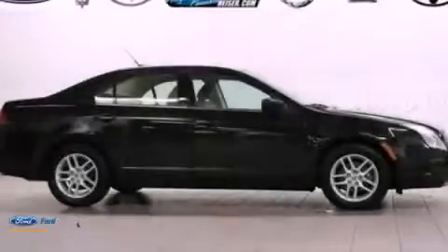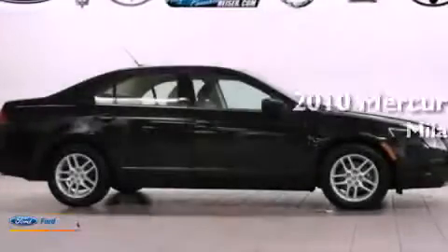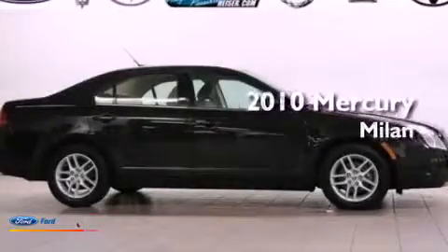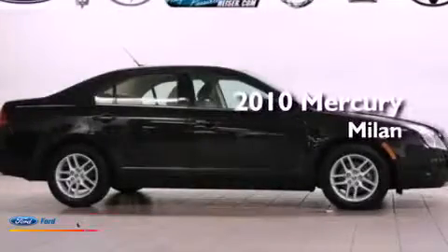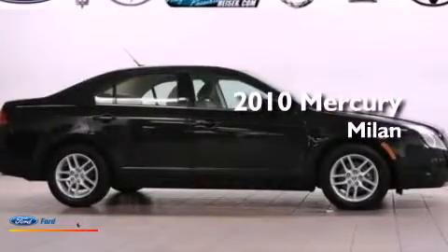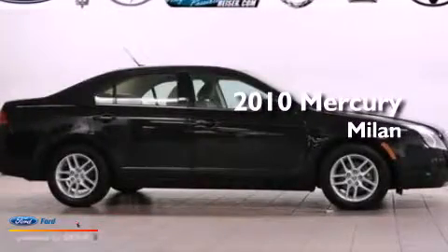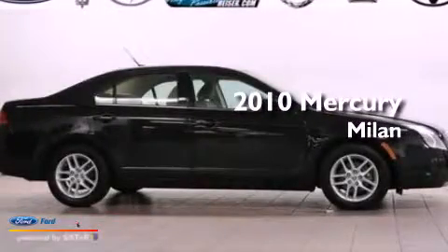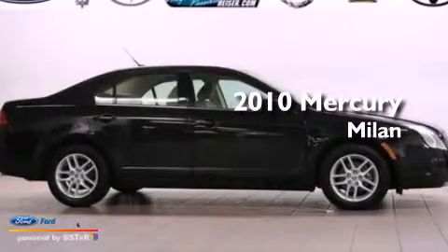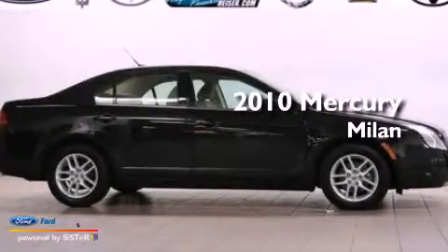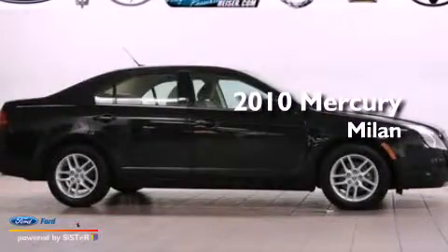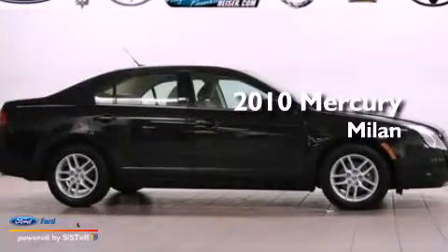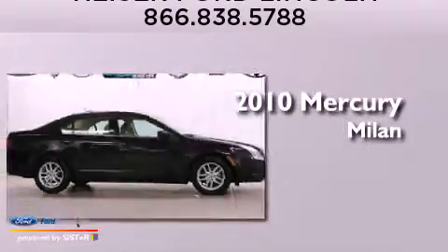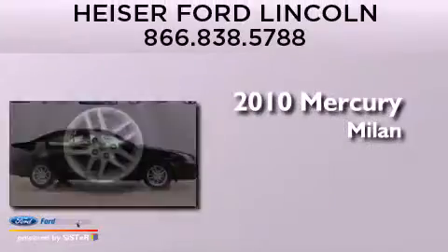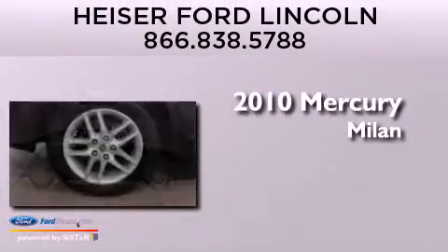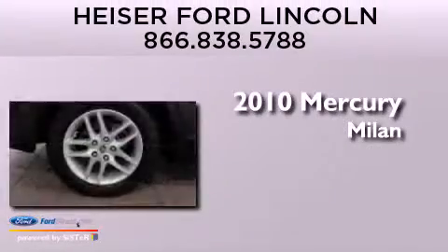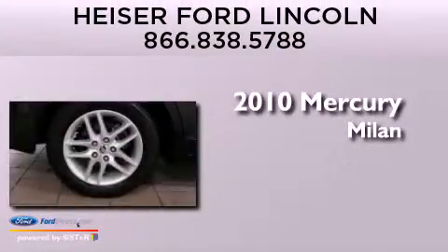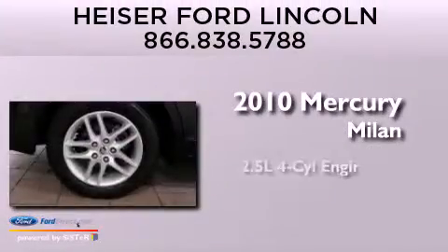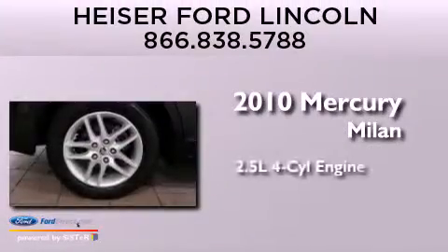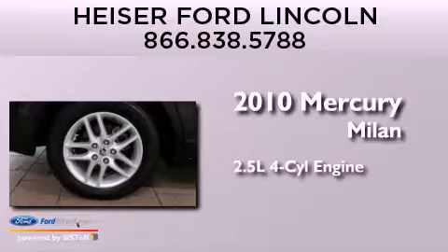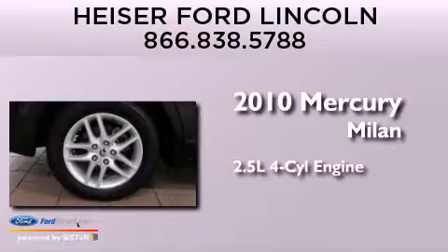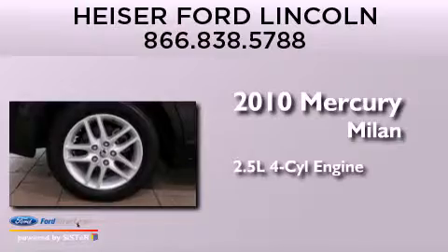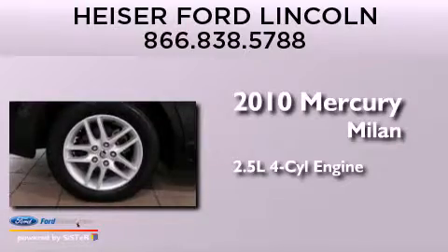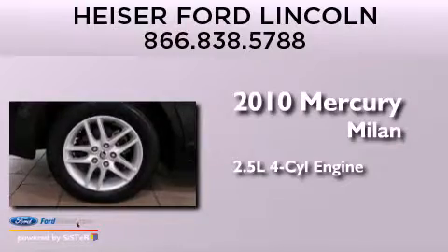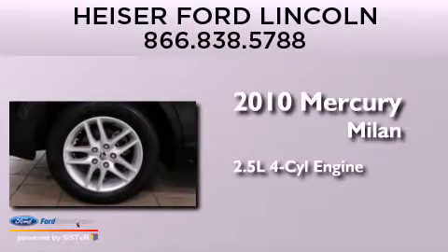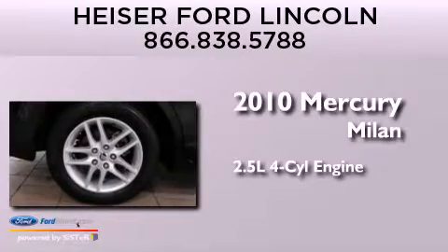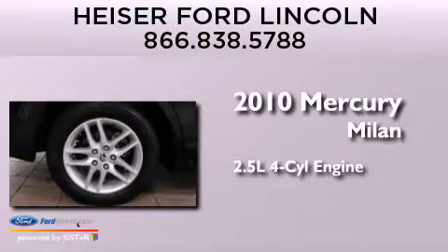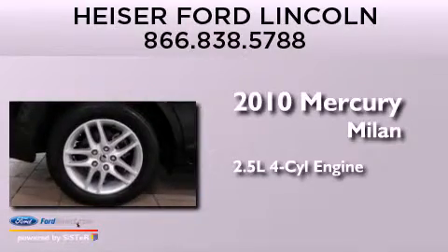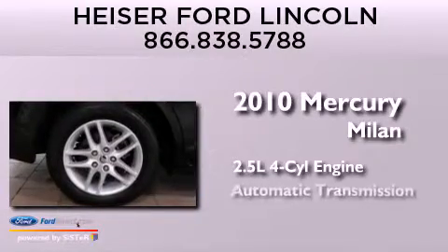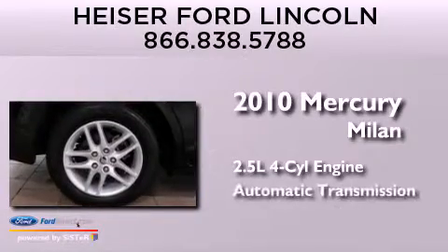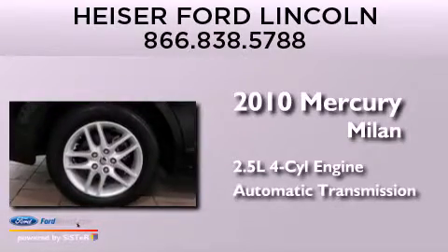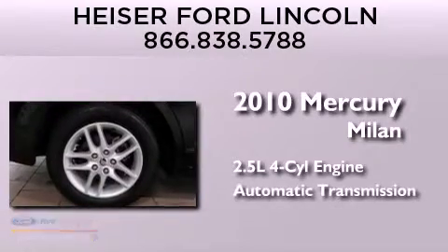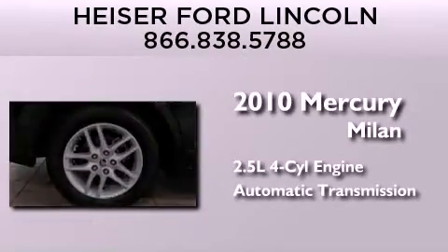This is a 2010 Mercury Milan. It has a 2.5-liter four-cylinder engine and an automatic transmission.